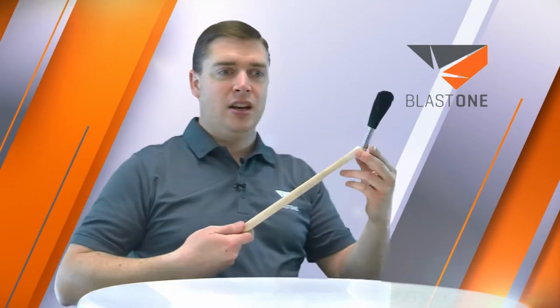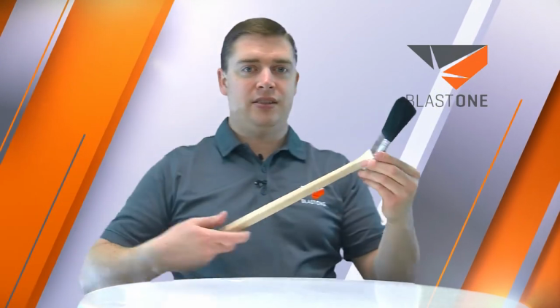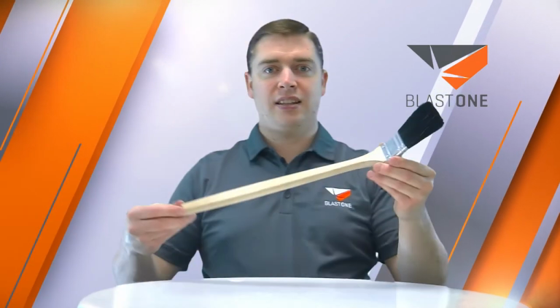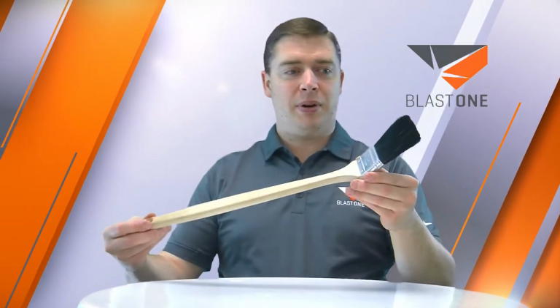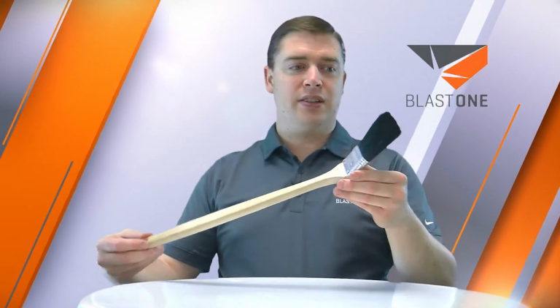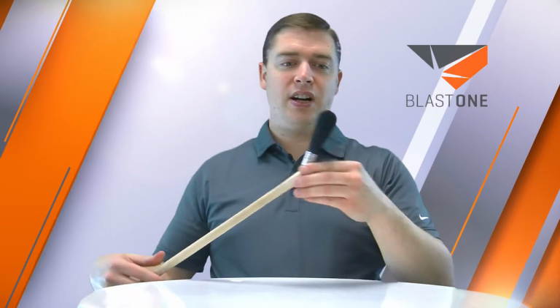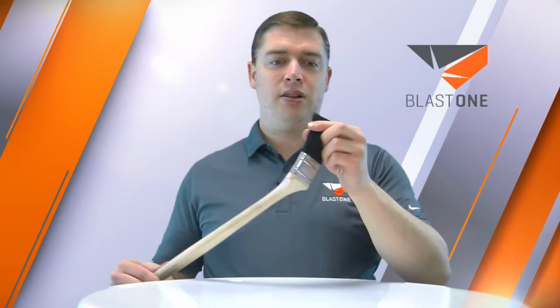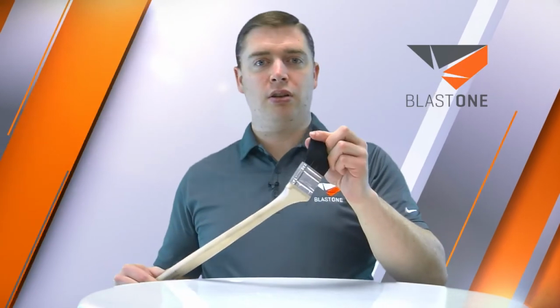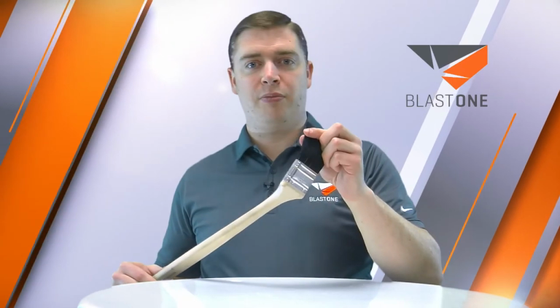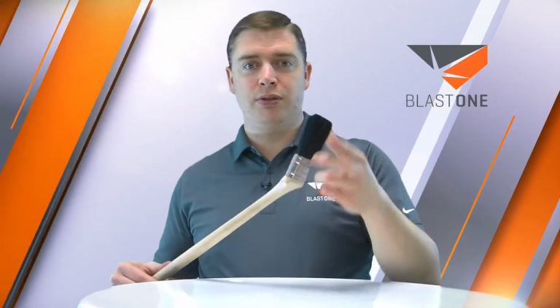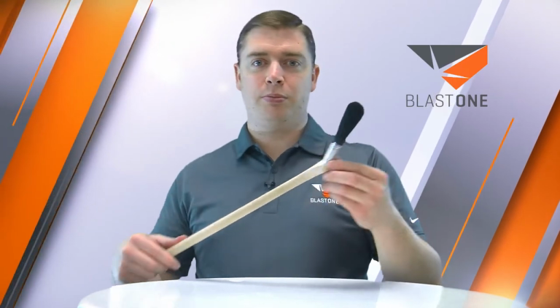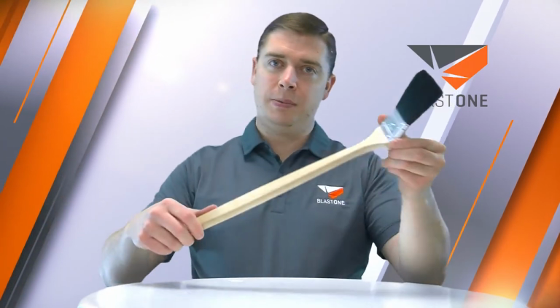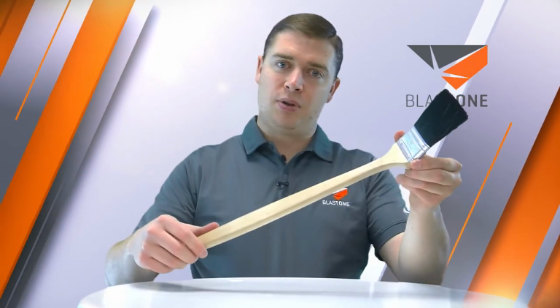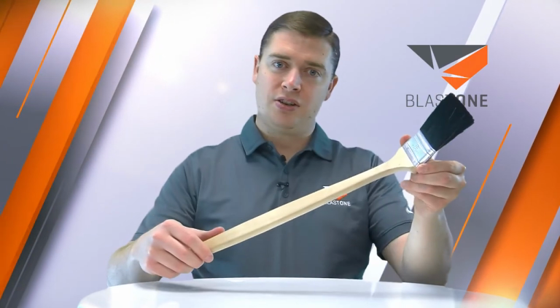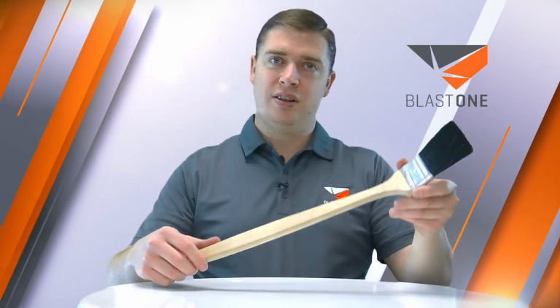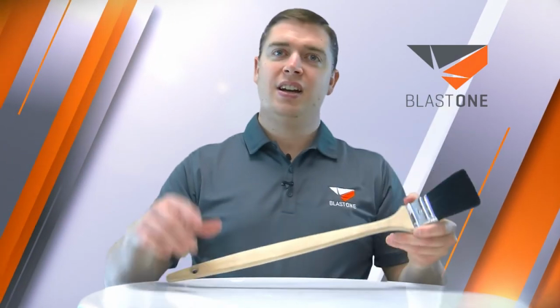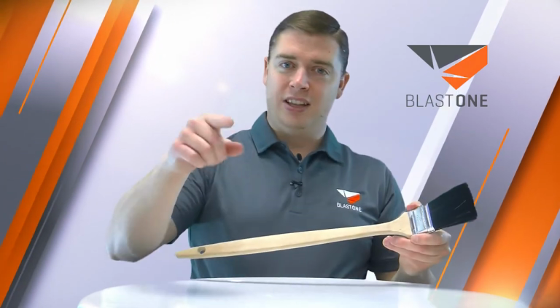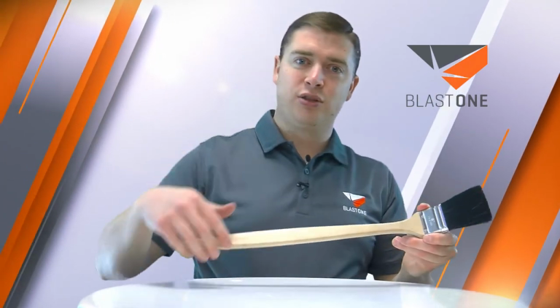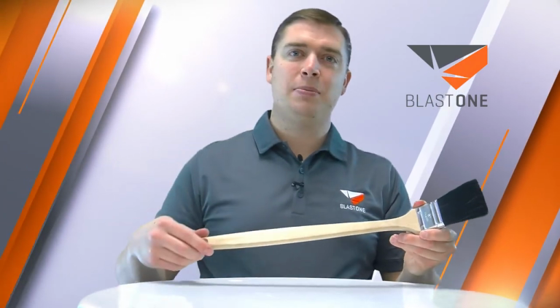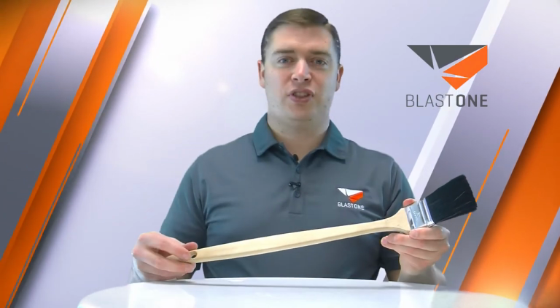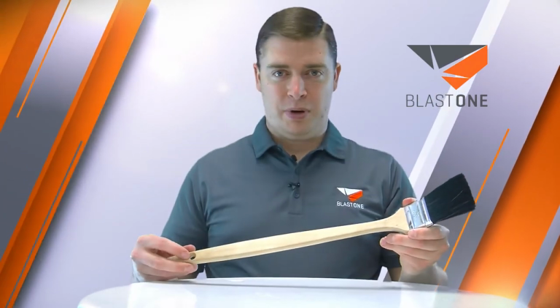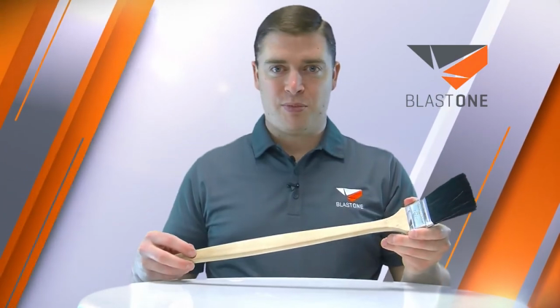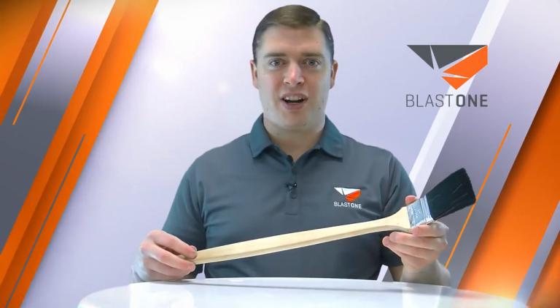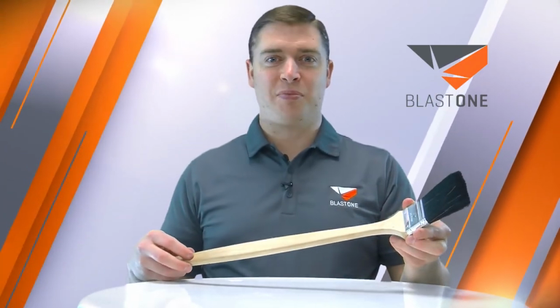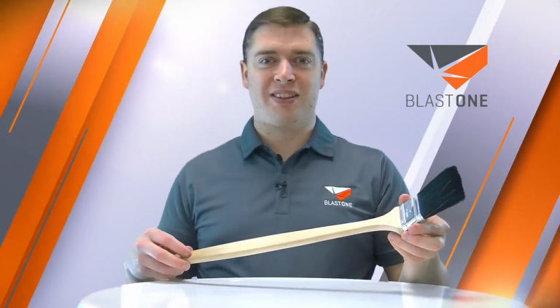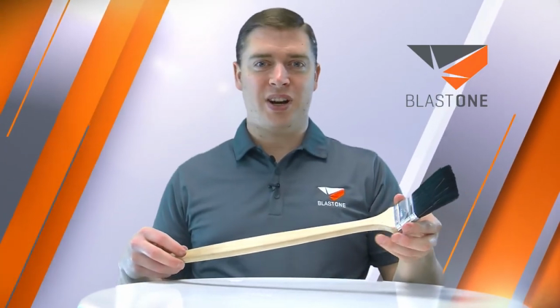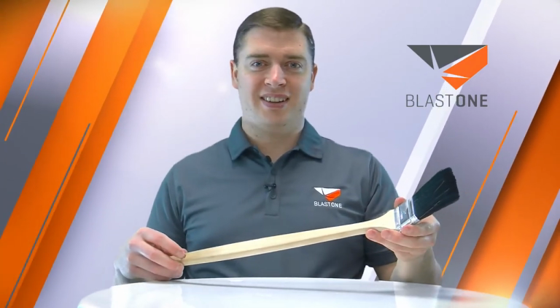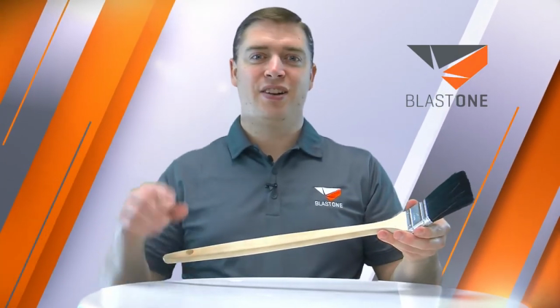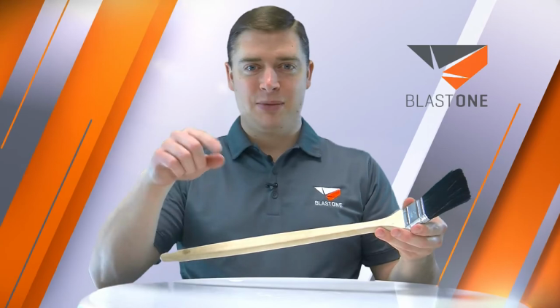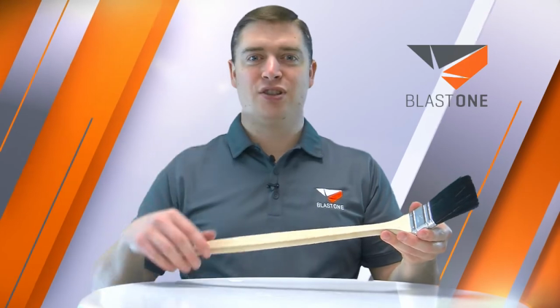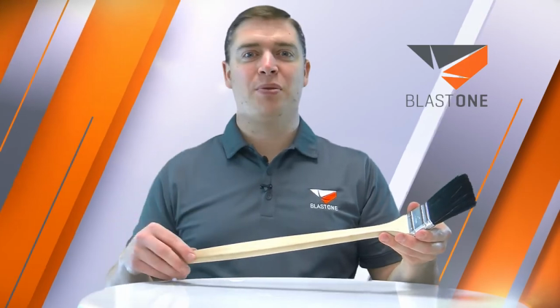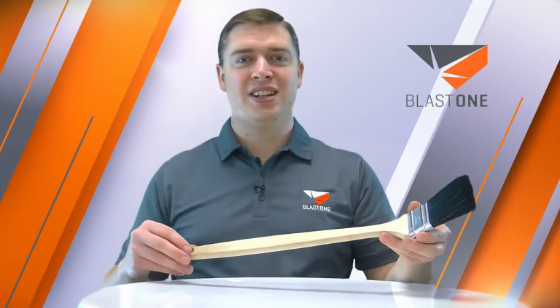It's an excellent painter's friend — long life bristles, premium brush. Another example of a superior product from Blast One. I recommend you try one today.